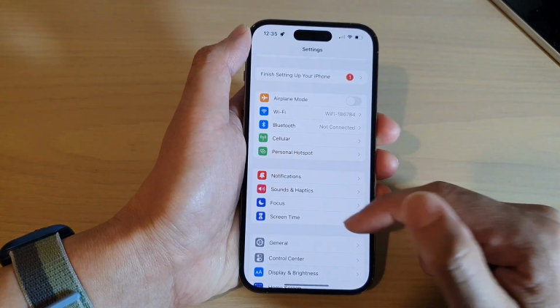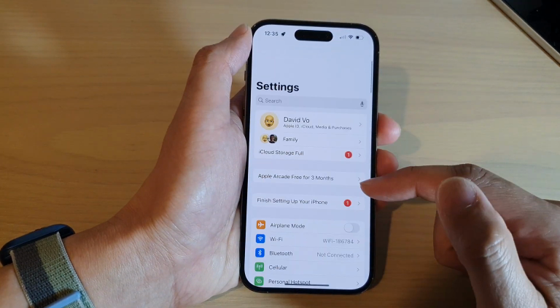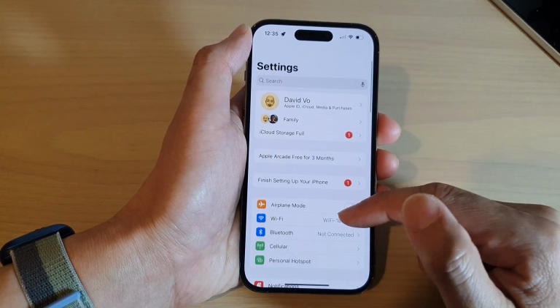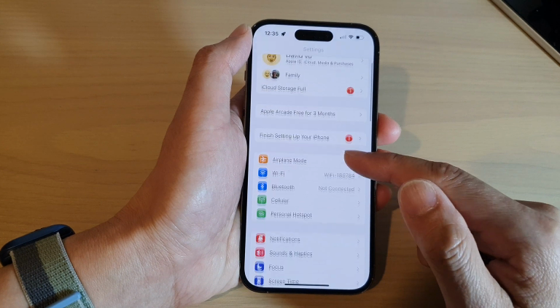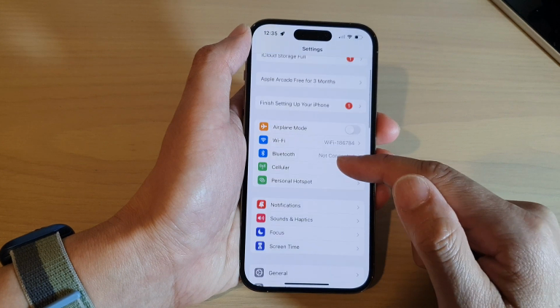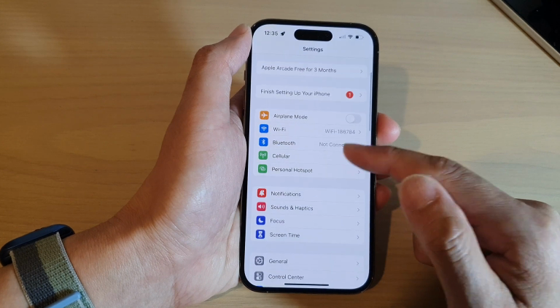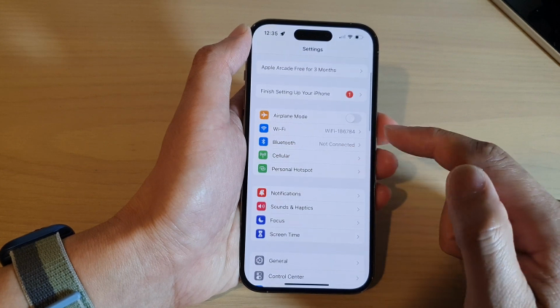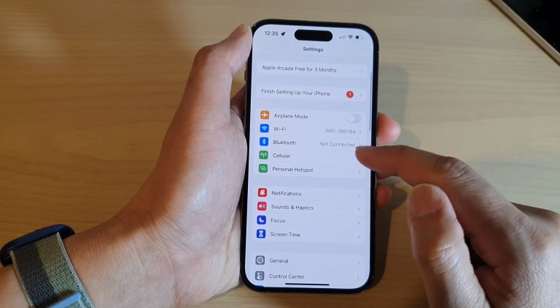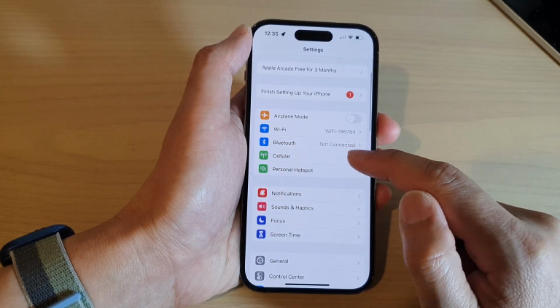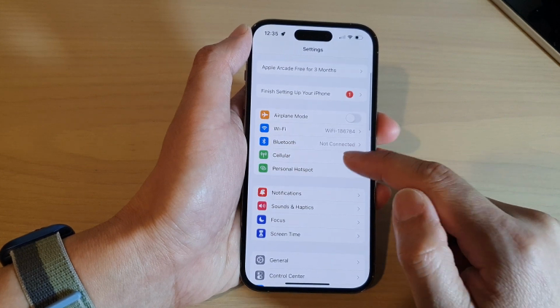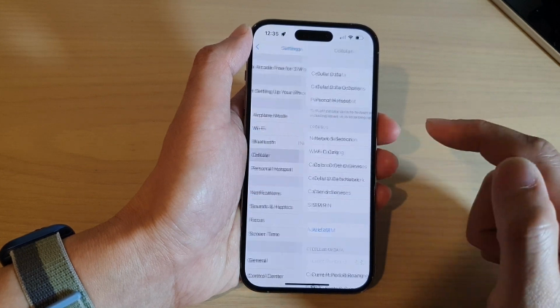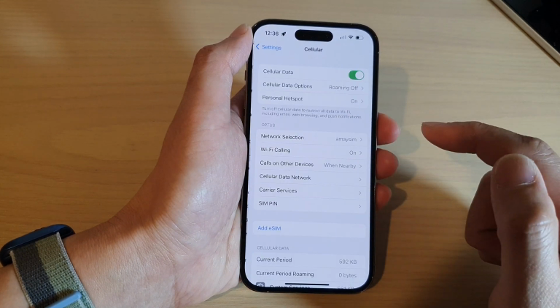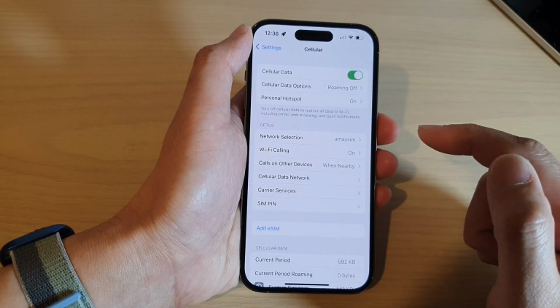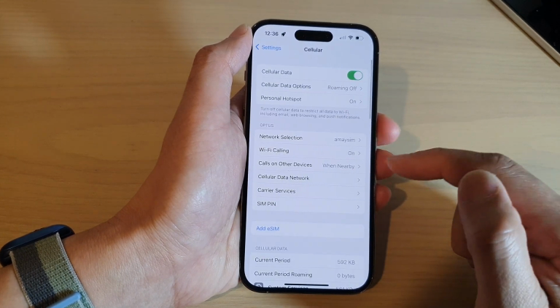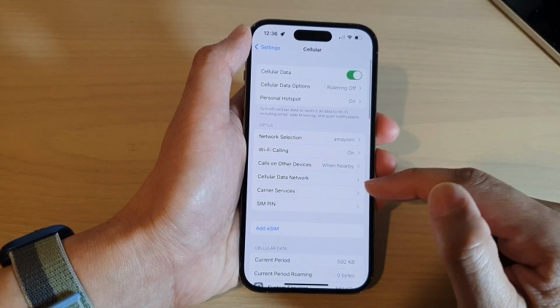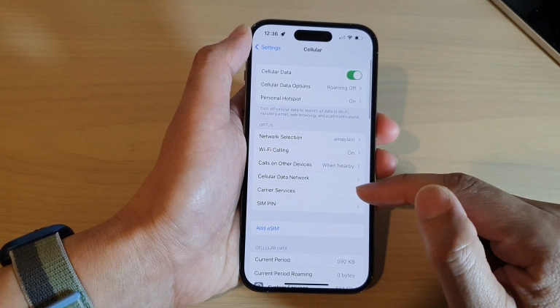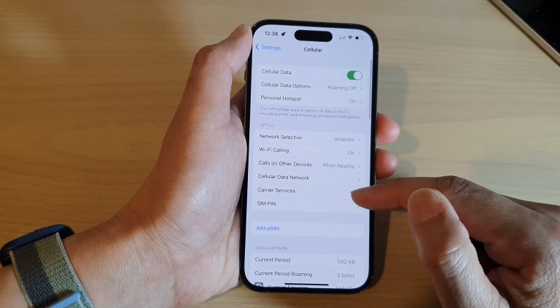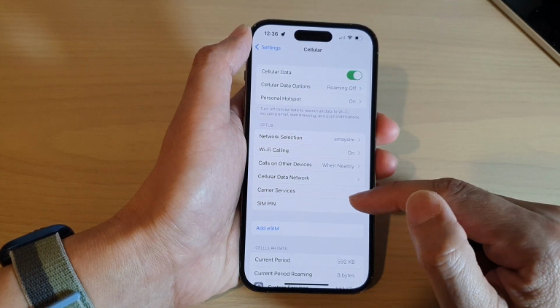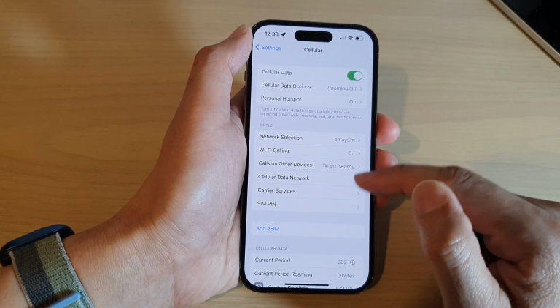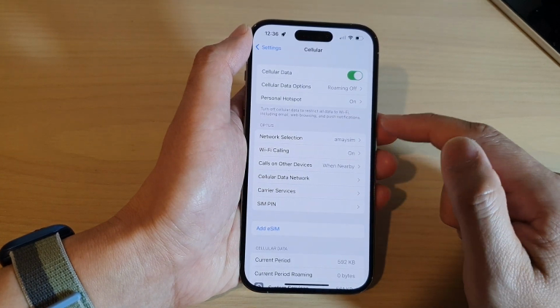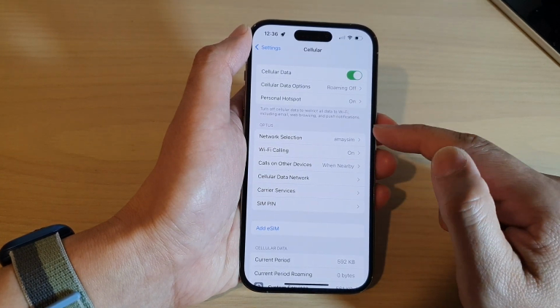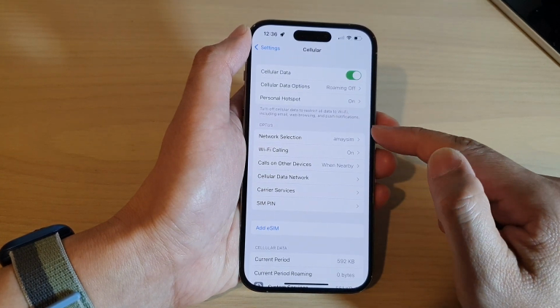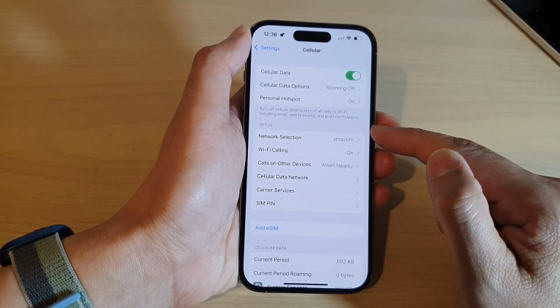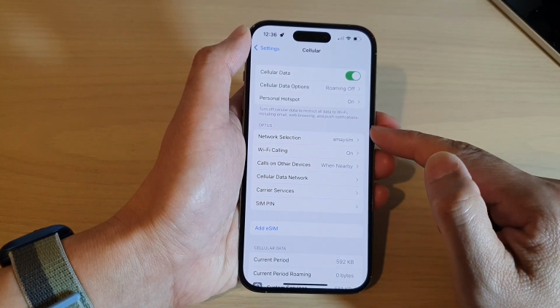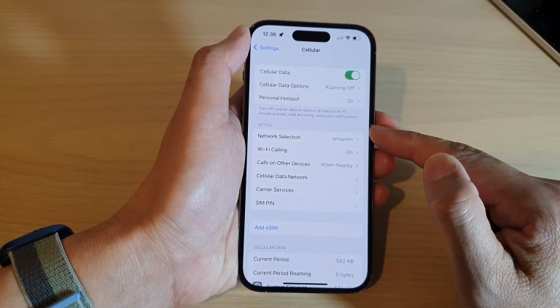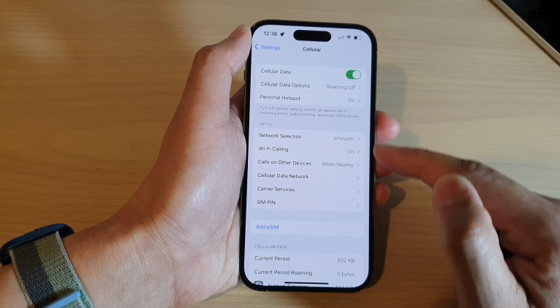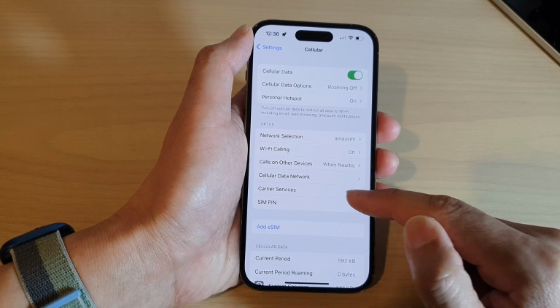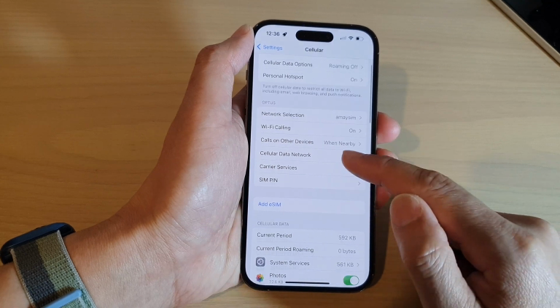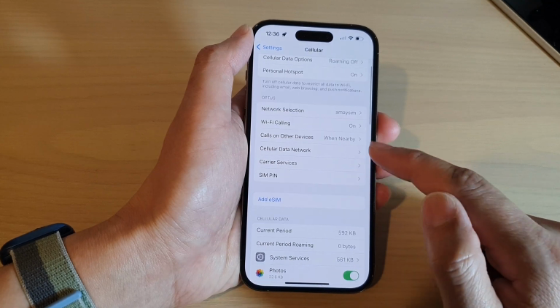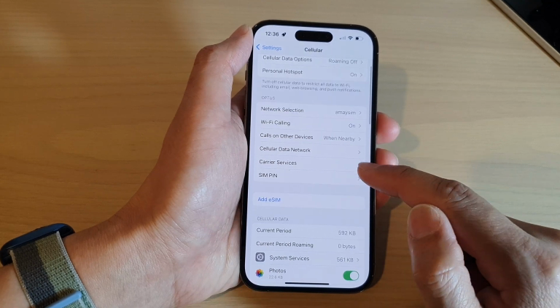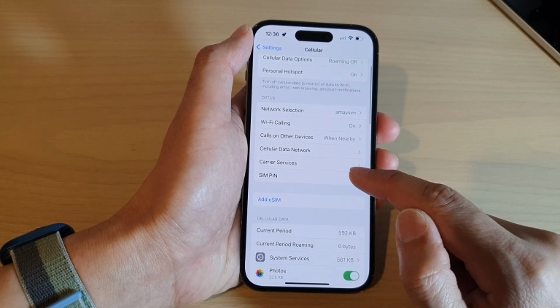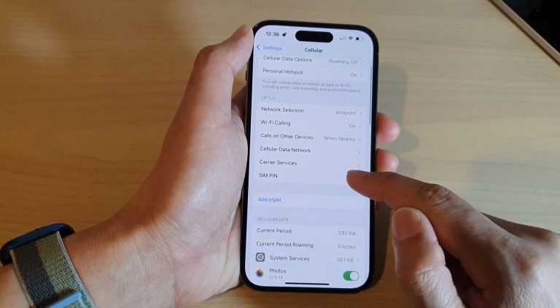In settings, go down and tap on cellular. Then, go to your carrier network section and then tap on SIM pin.